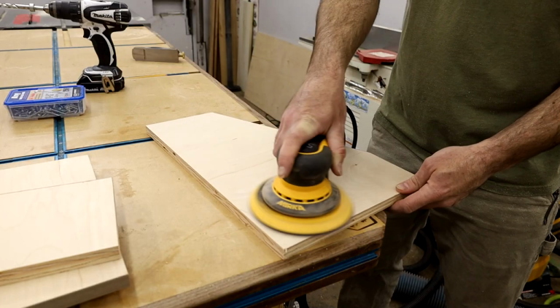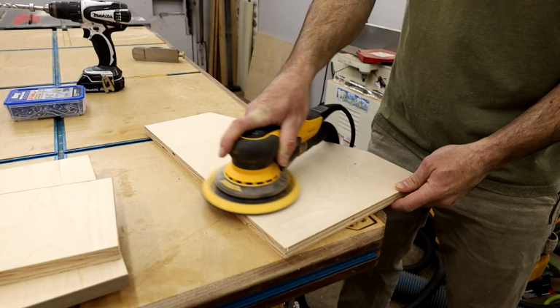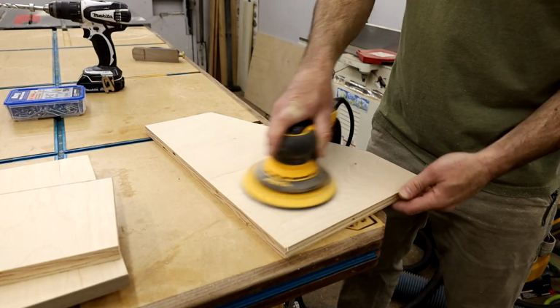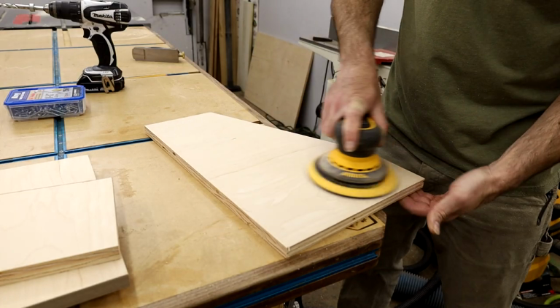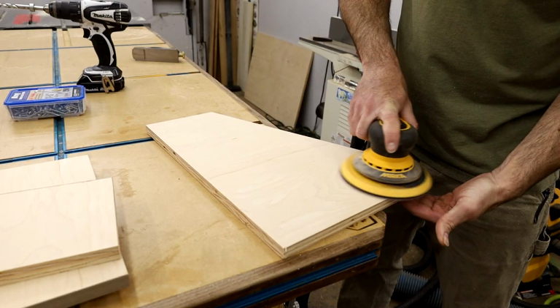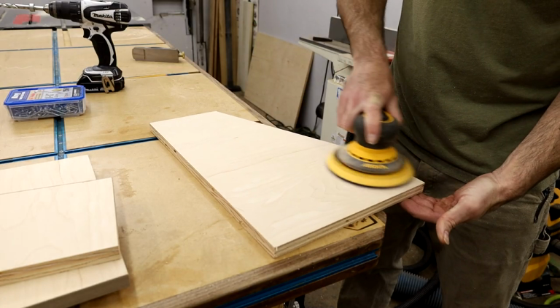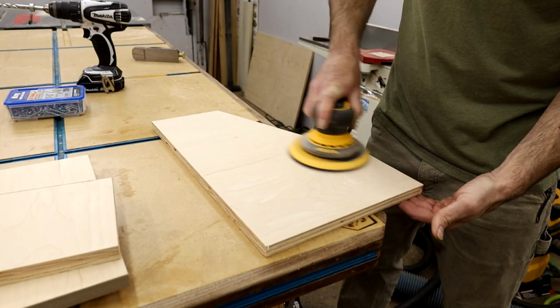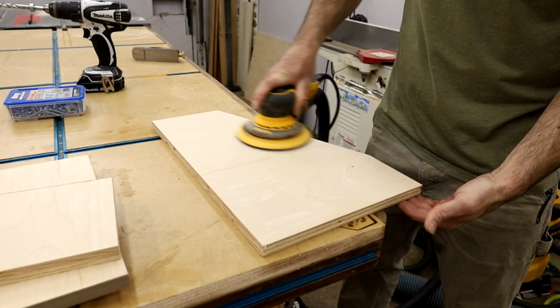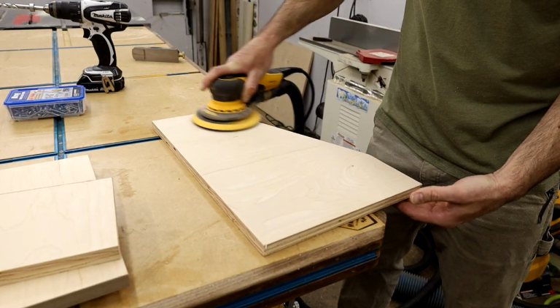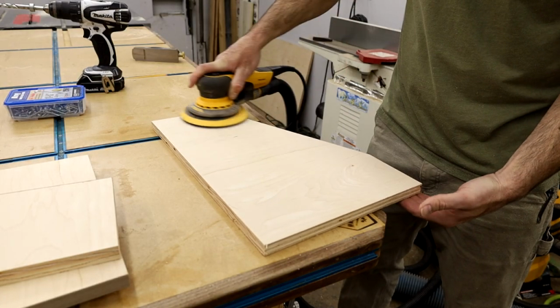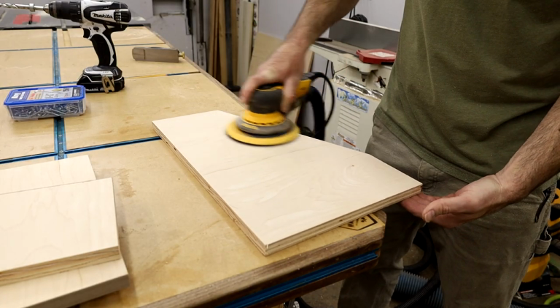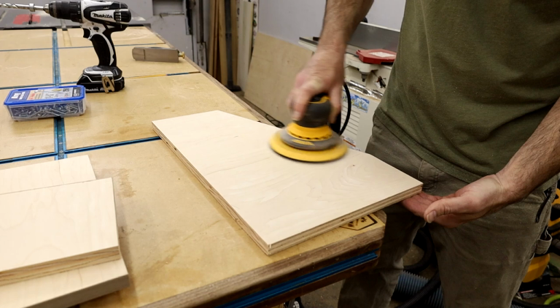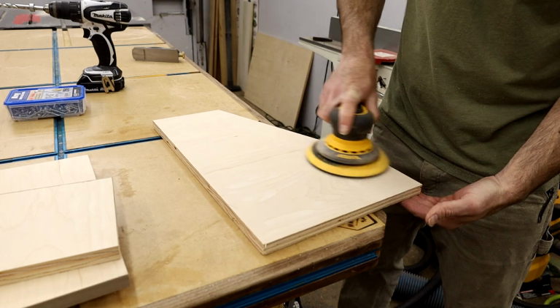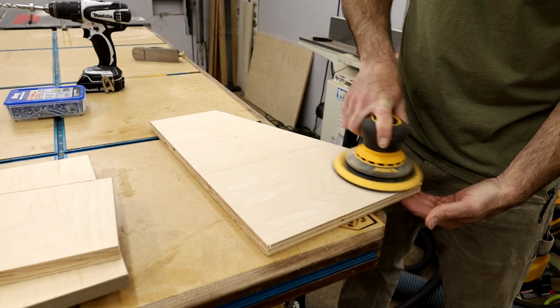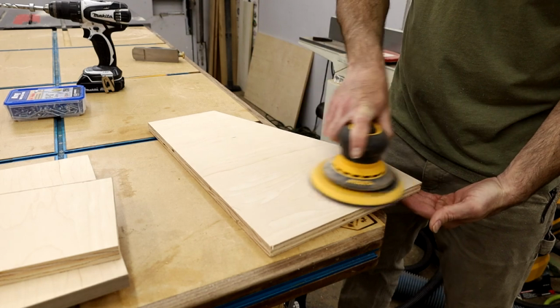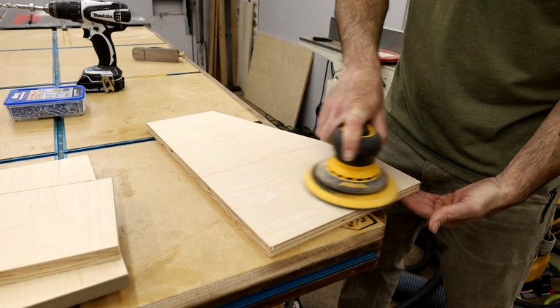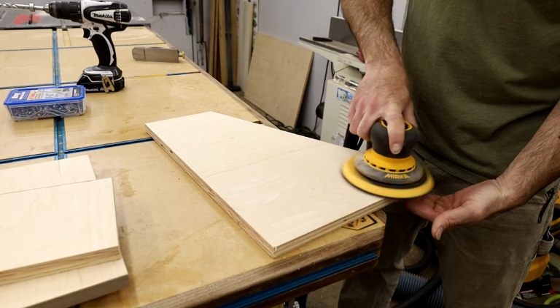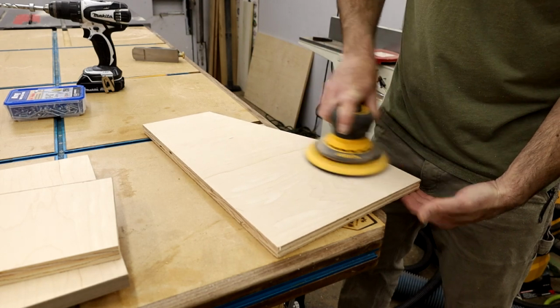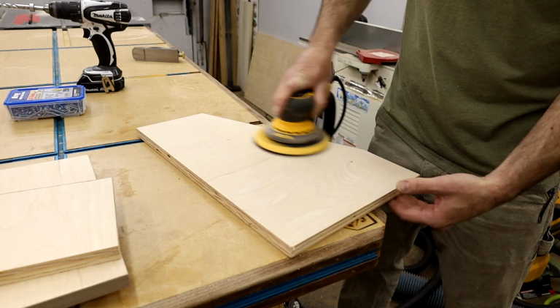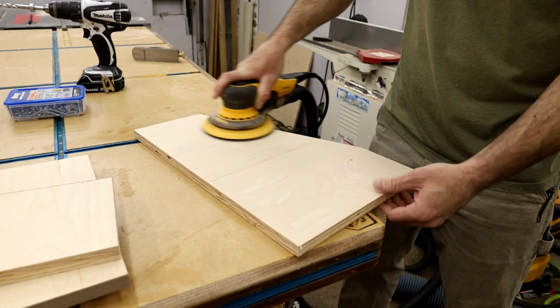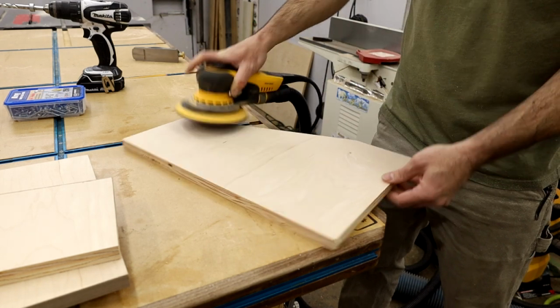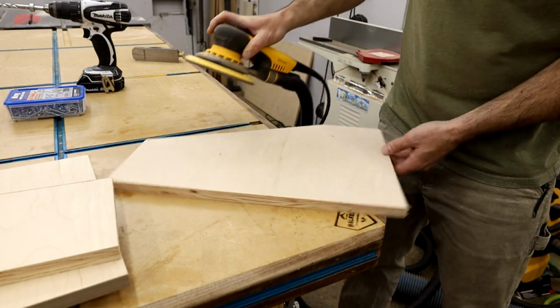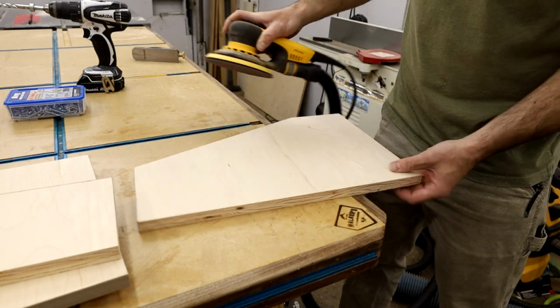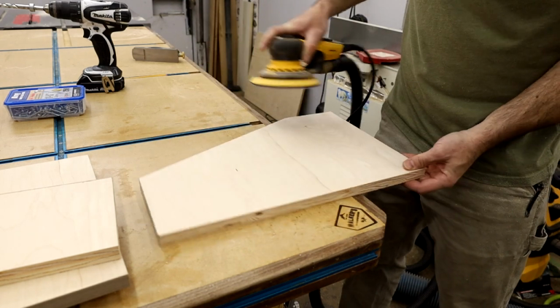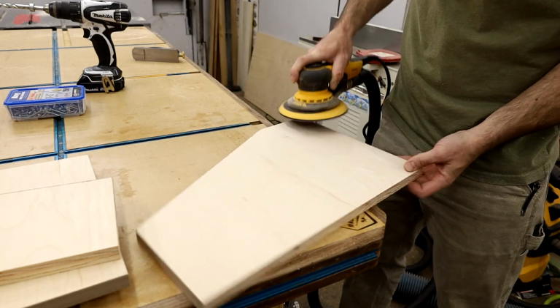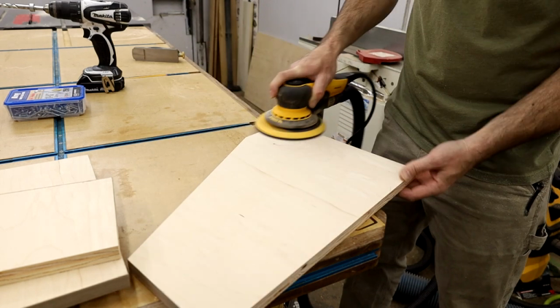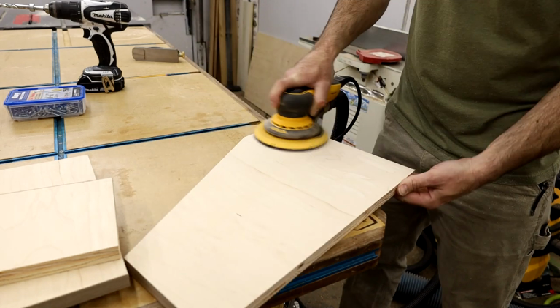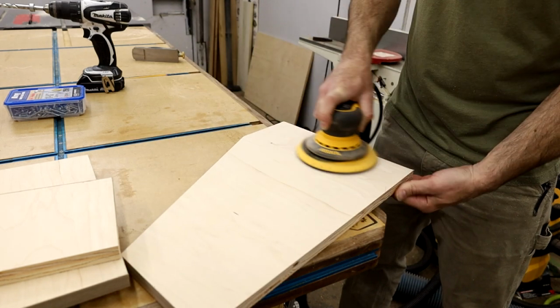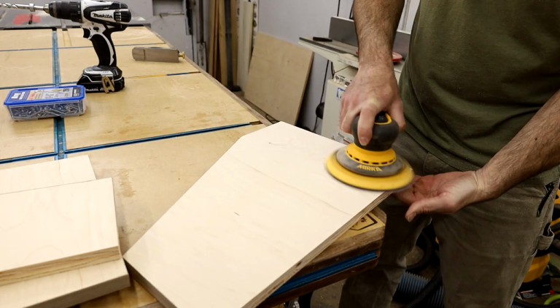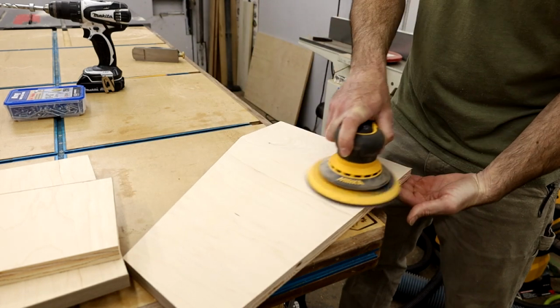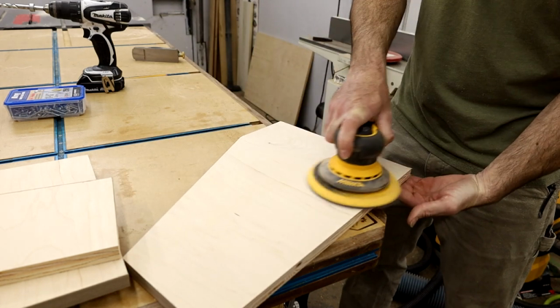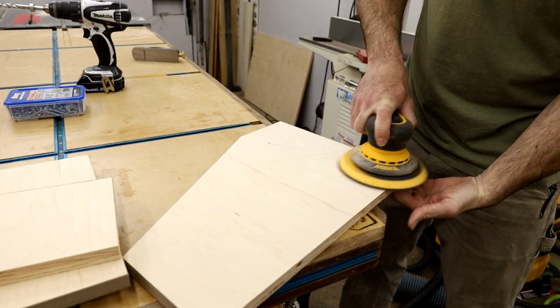Once I had all the edge banding done, I went over everything with 180 grit just to get it all finished and sanded before it went together.